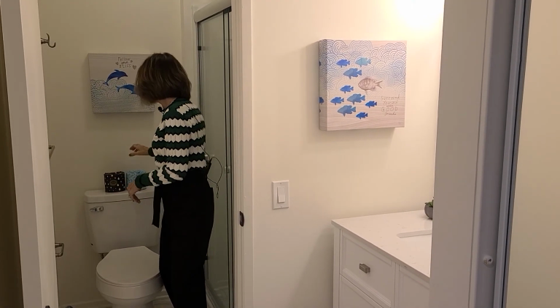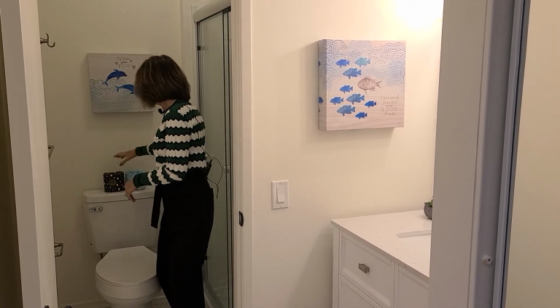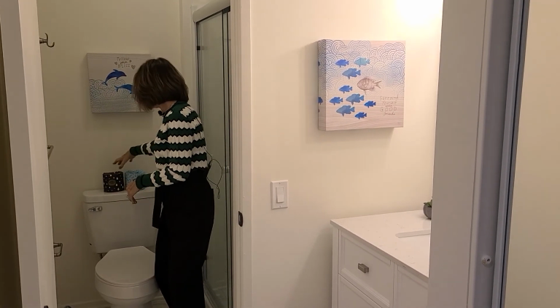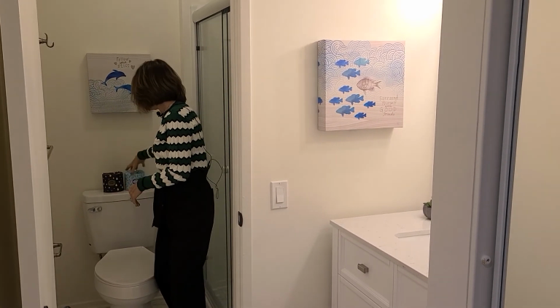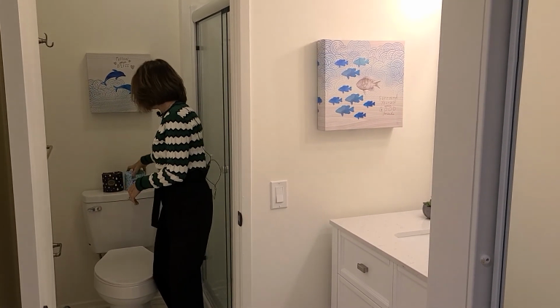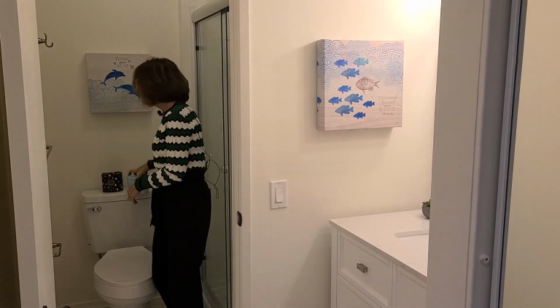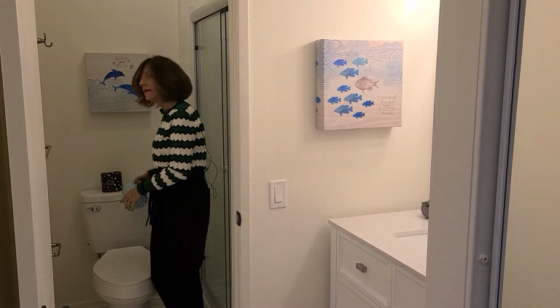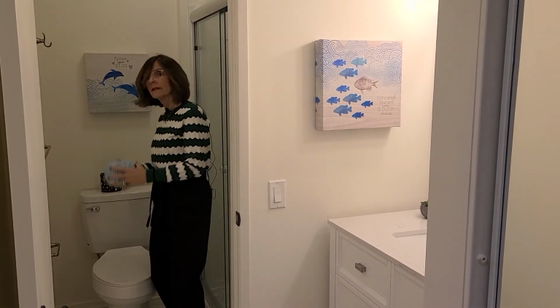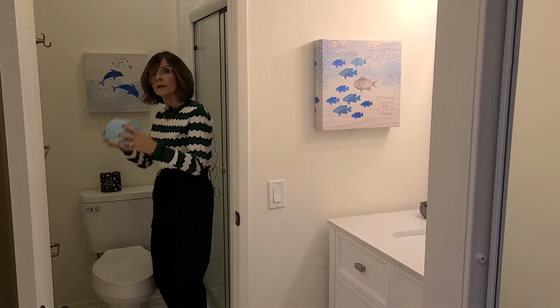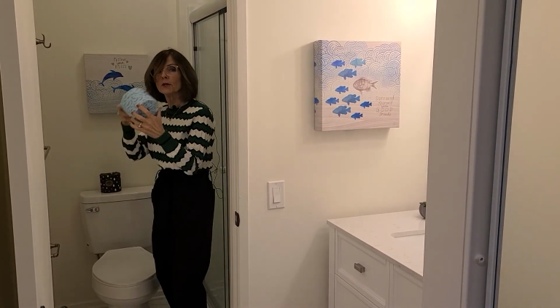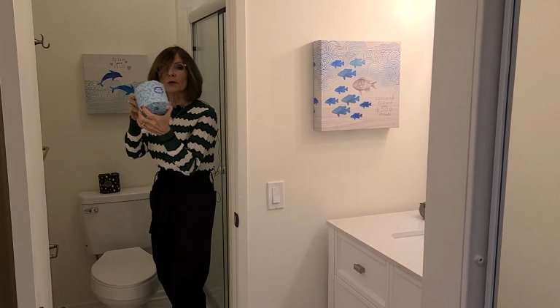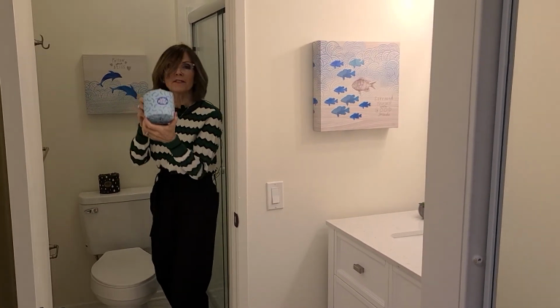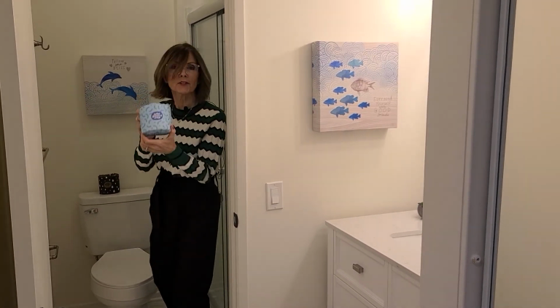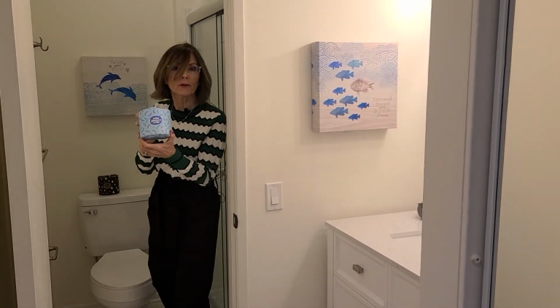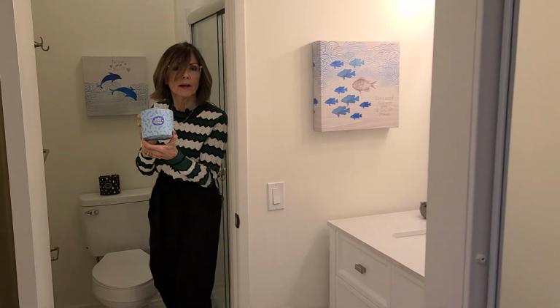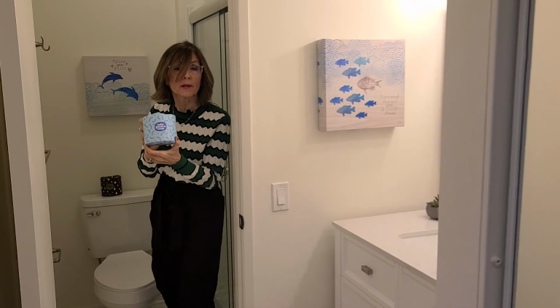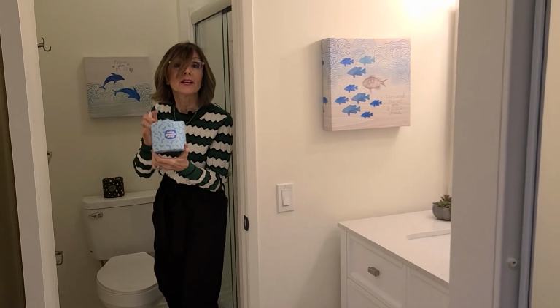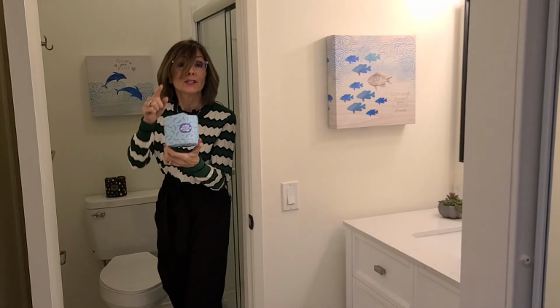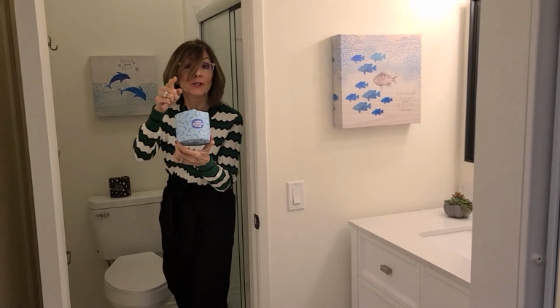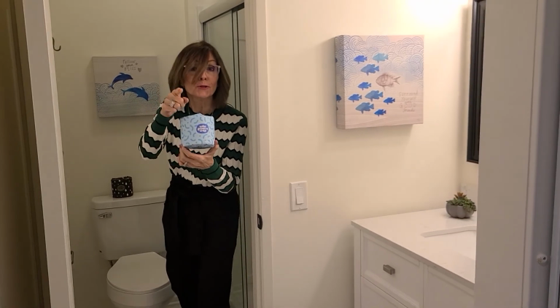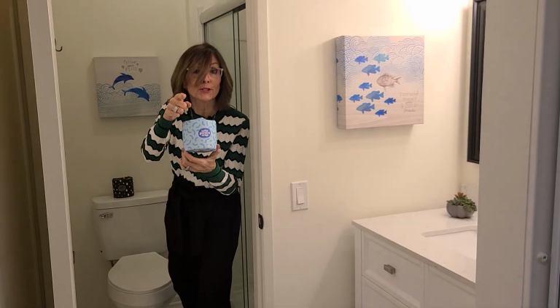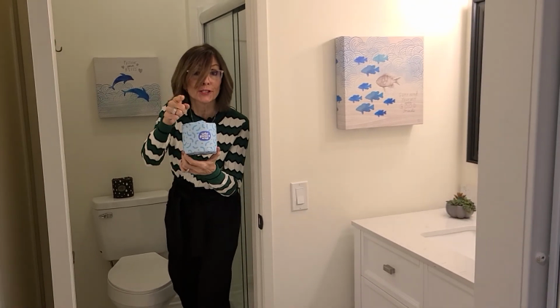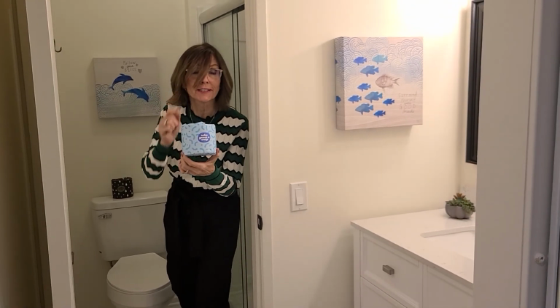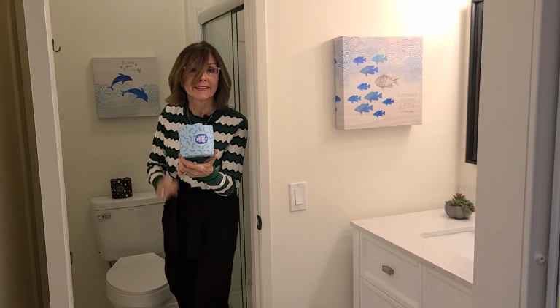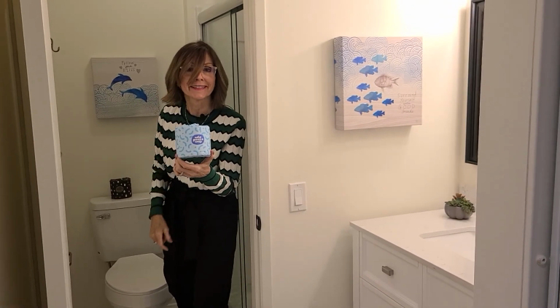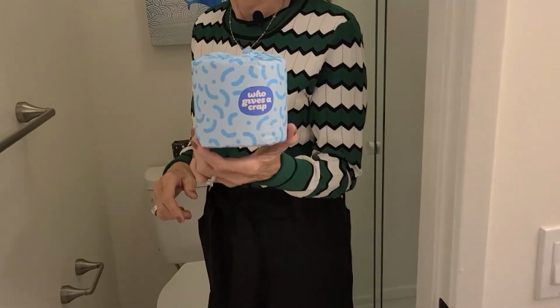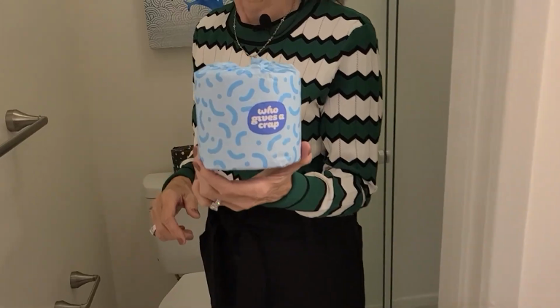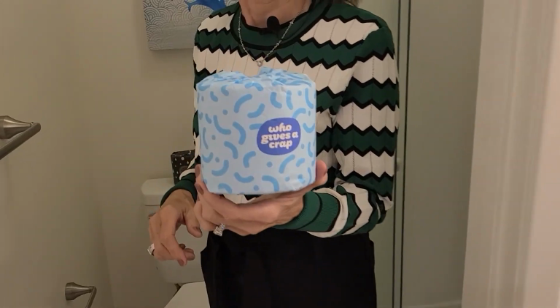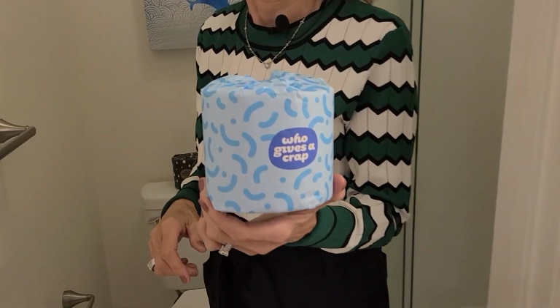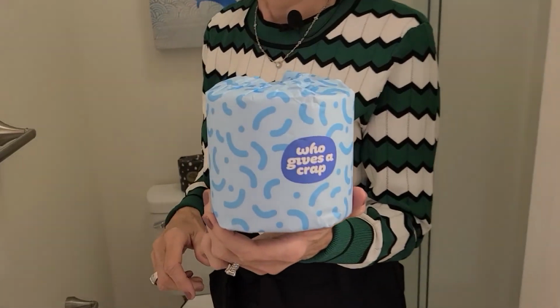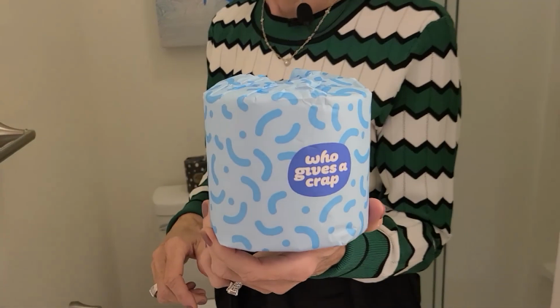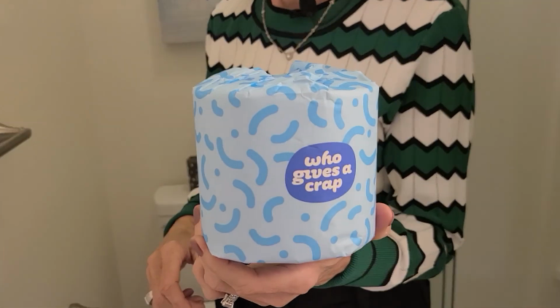But who gives a crap? You should — if you're looking for a great home.